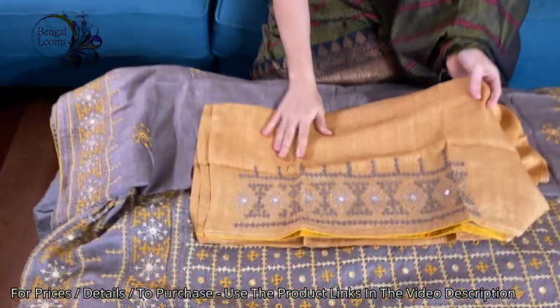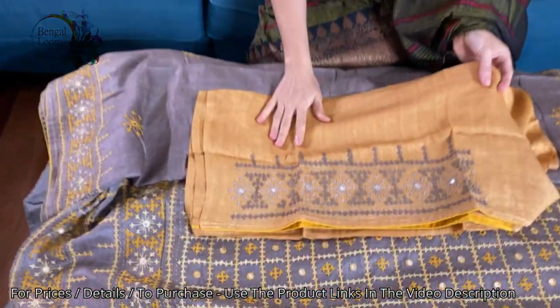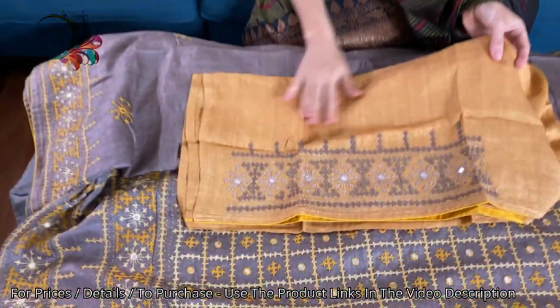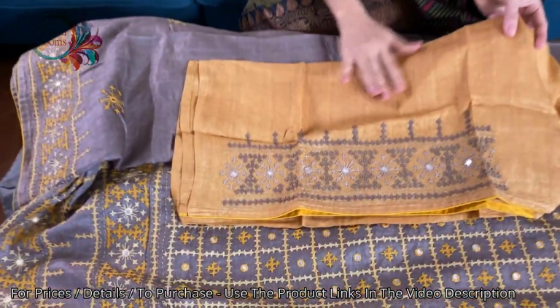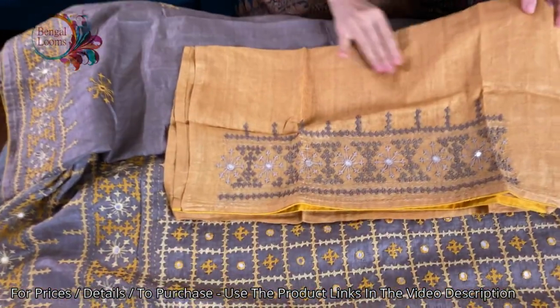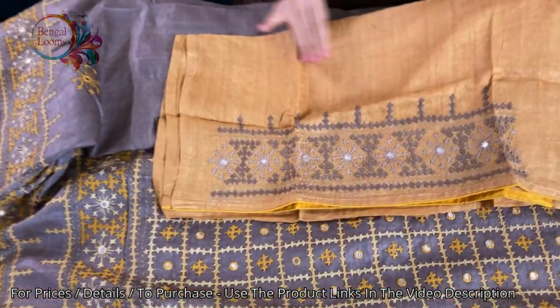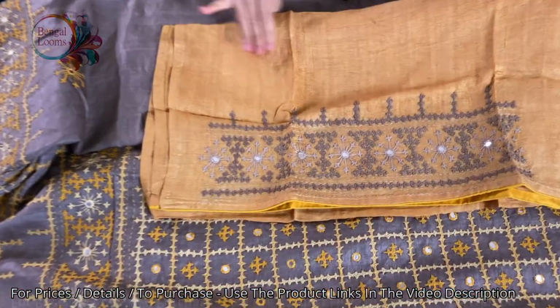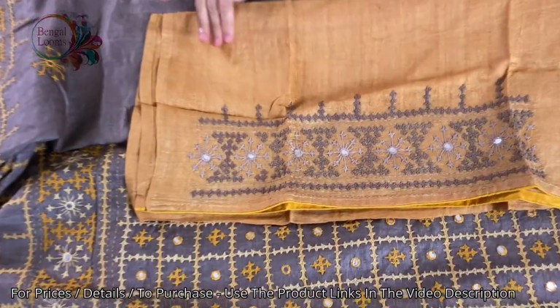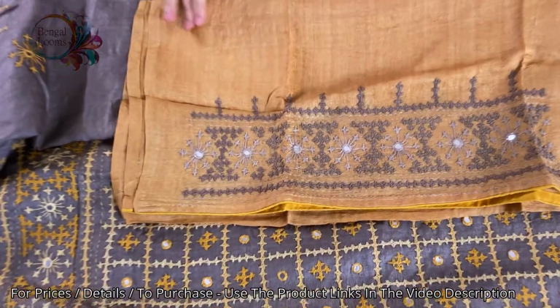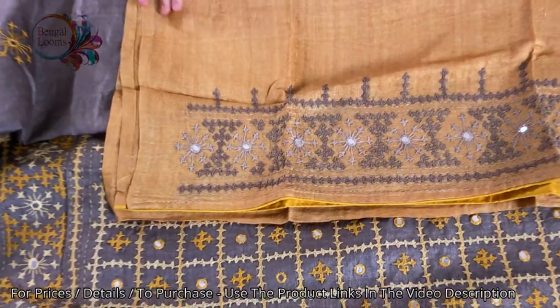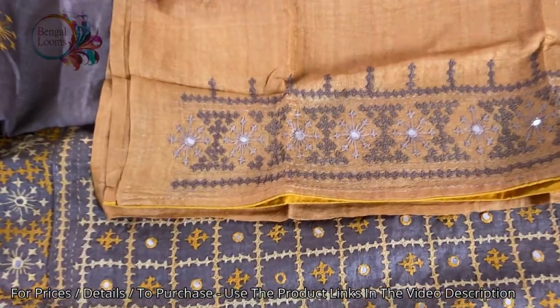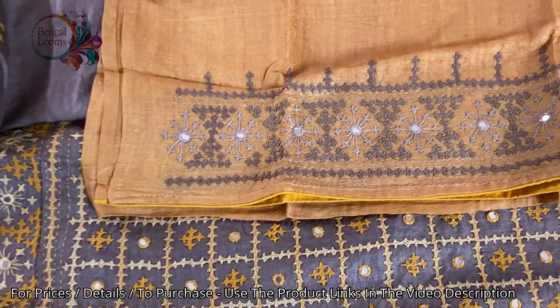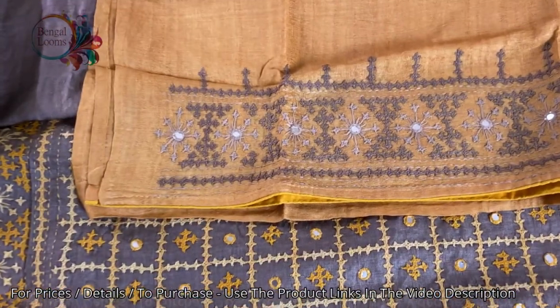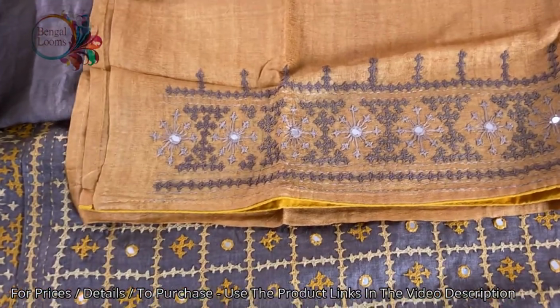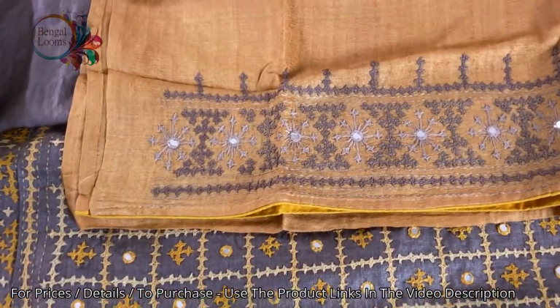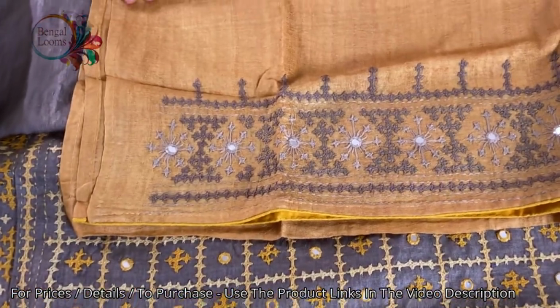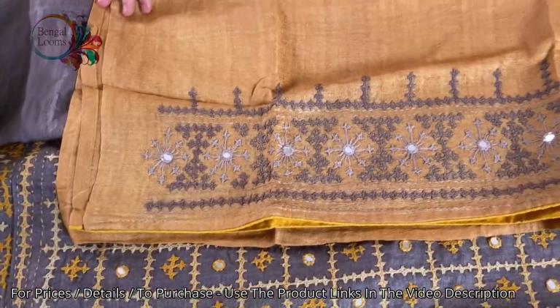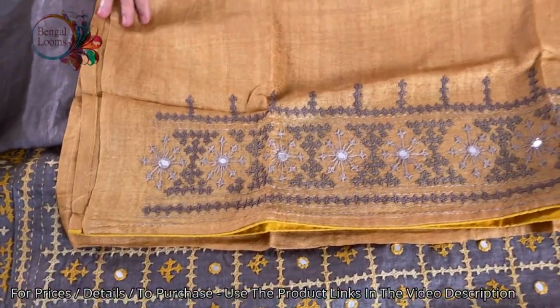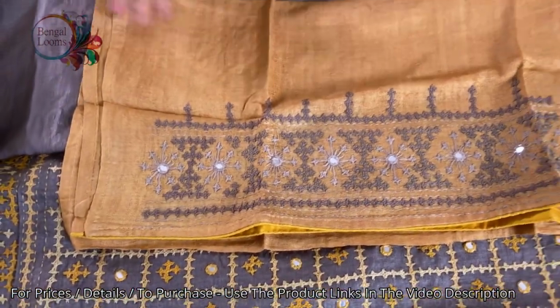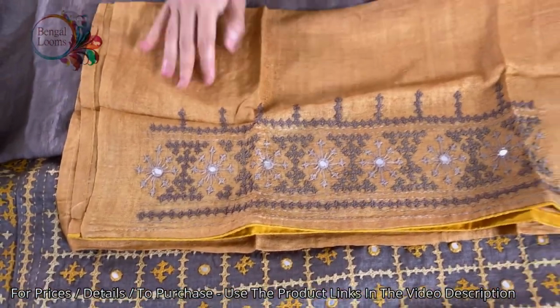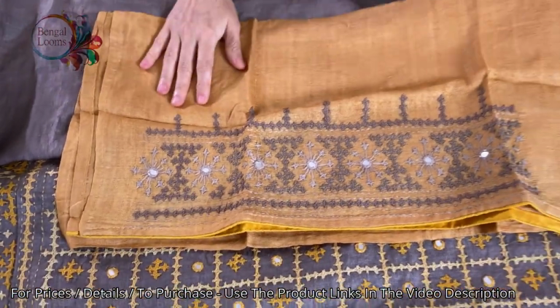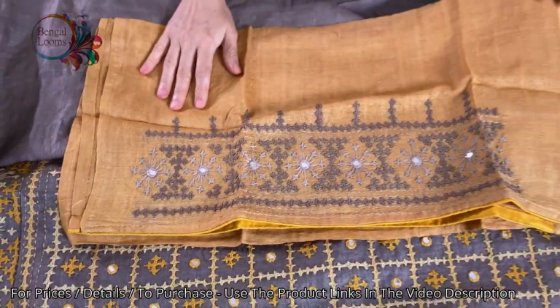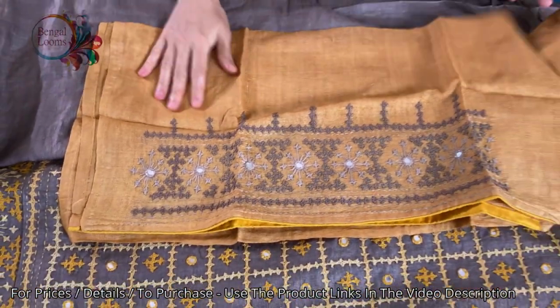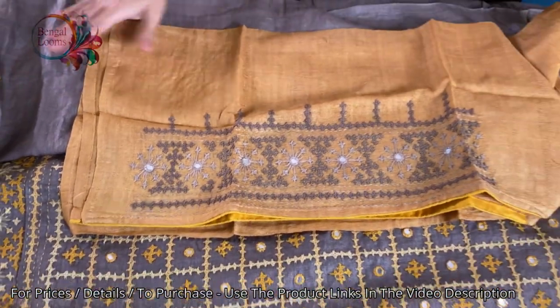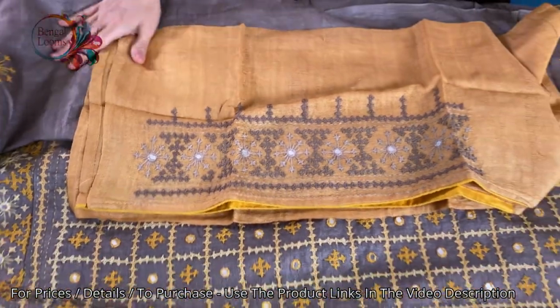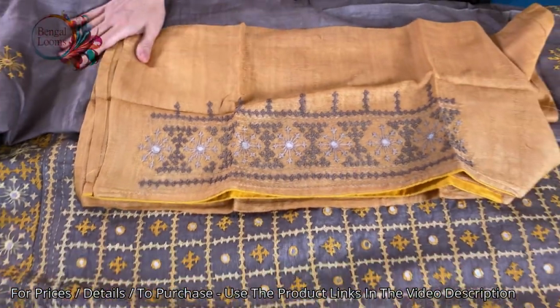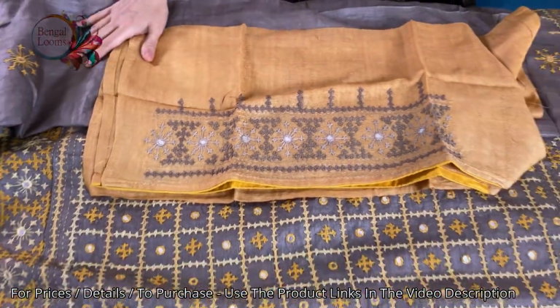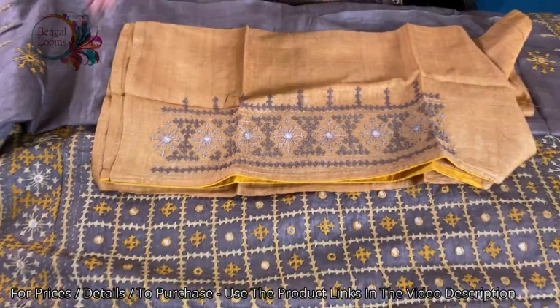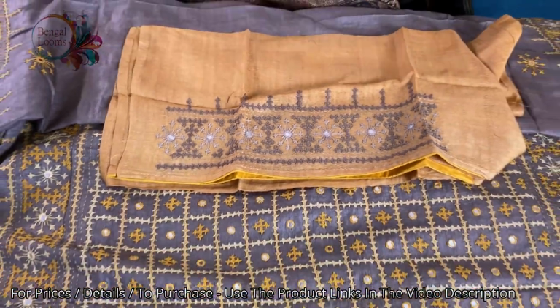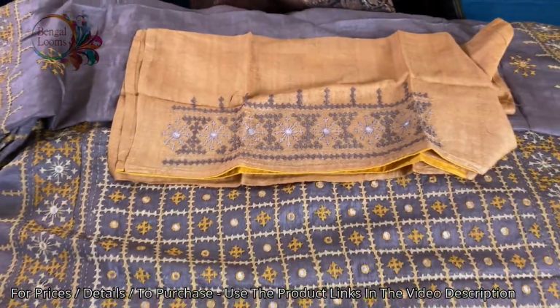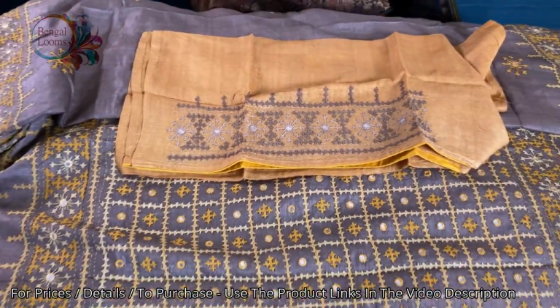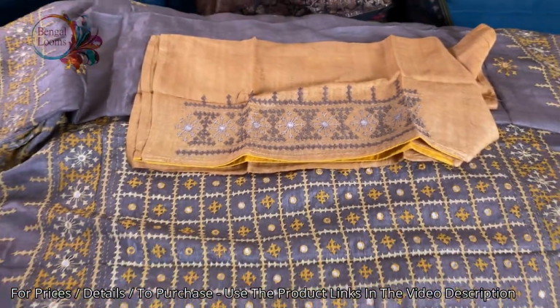Look at the blouse piece color — it's a dull yellow color blouse piece. You can contrast this with any yellow blouse as well.